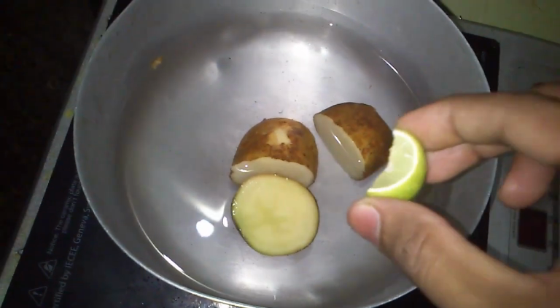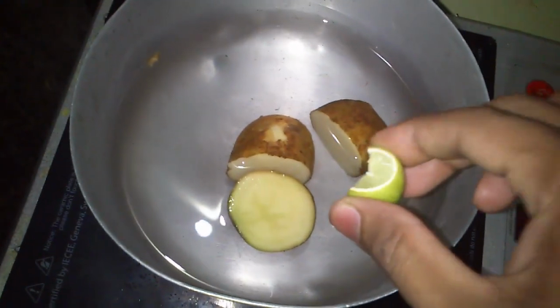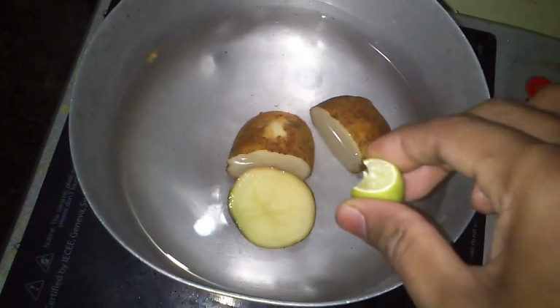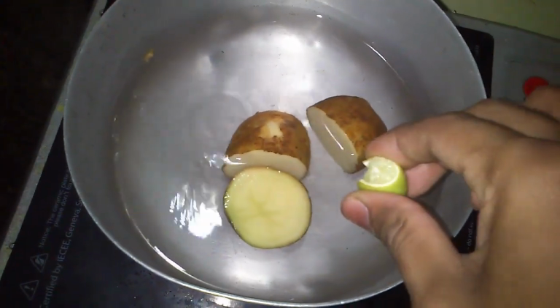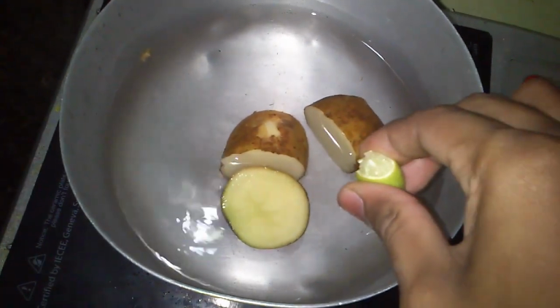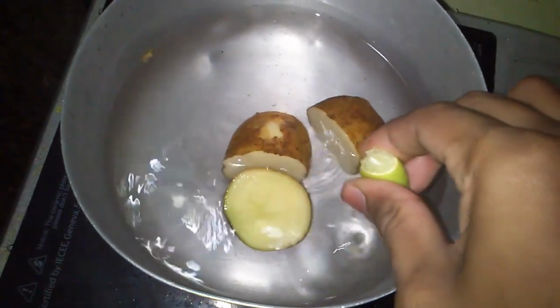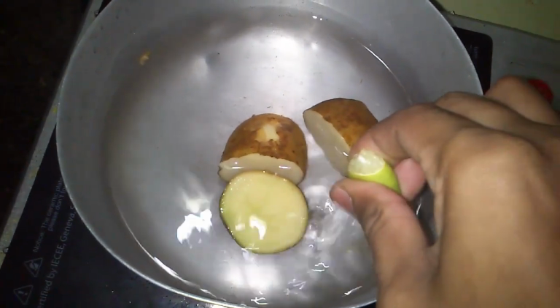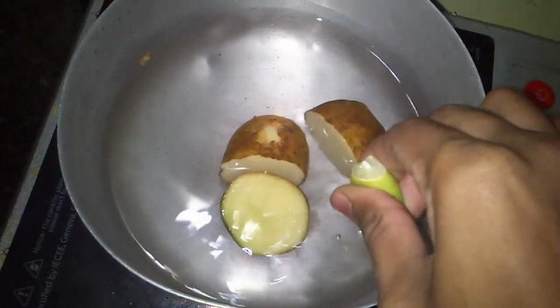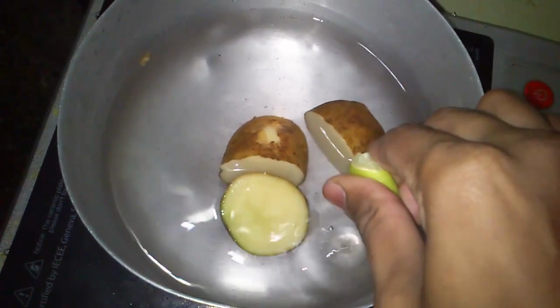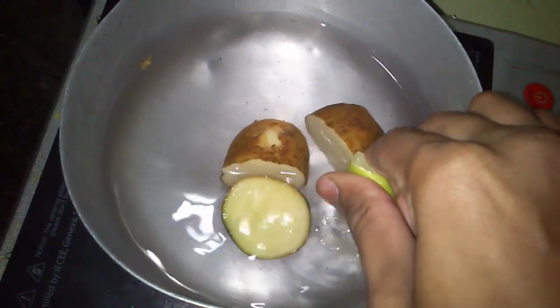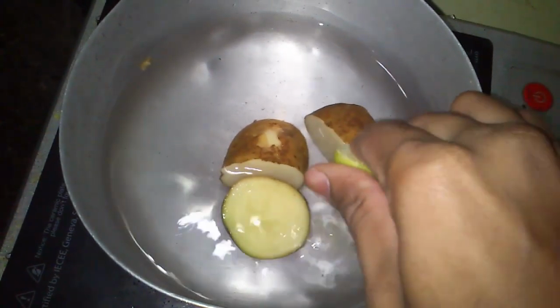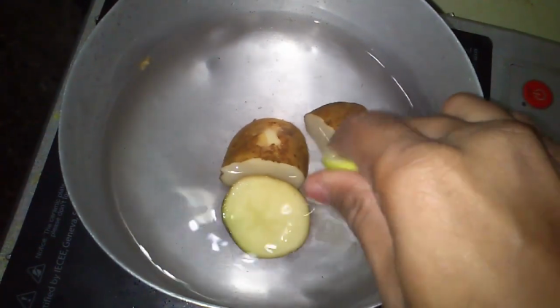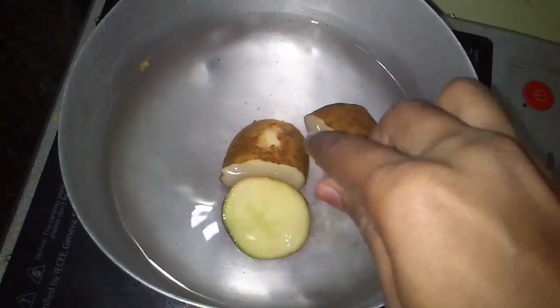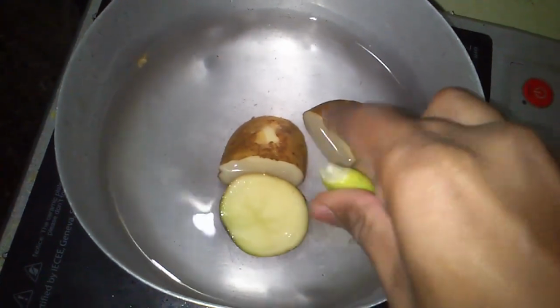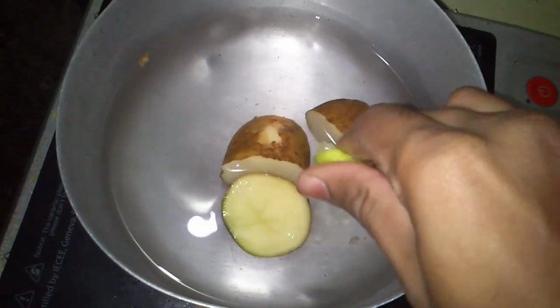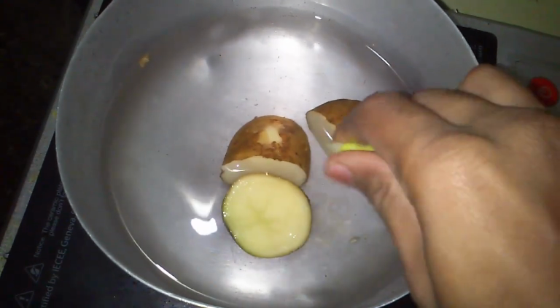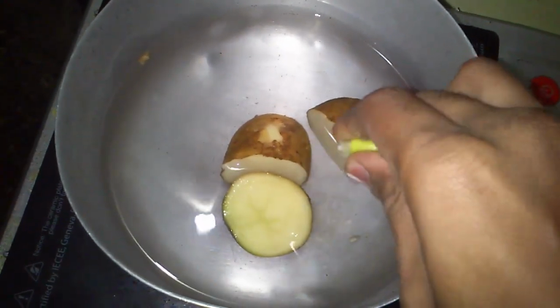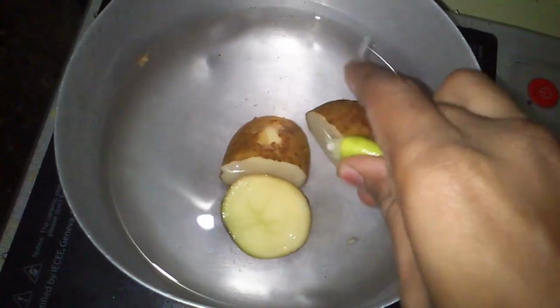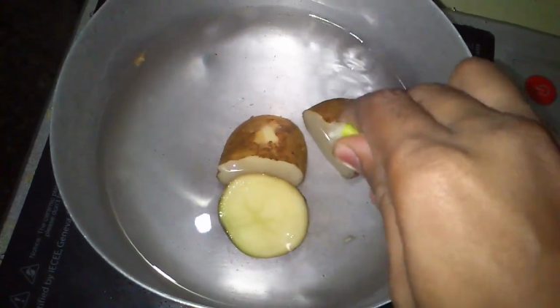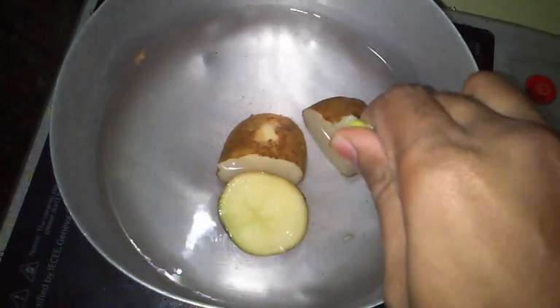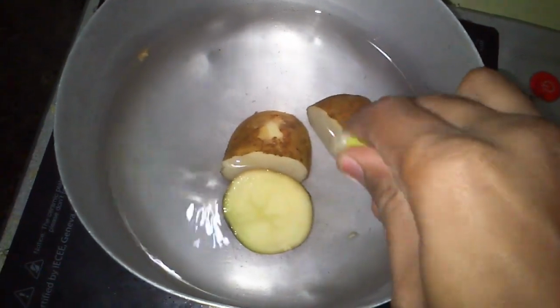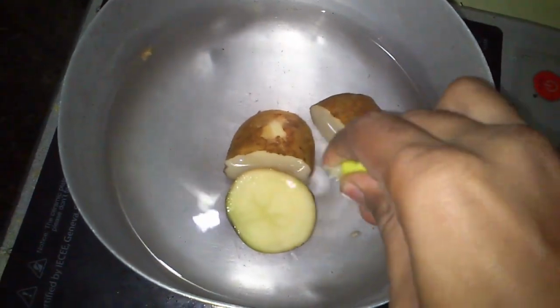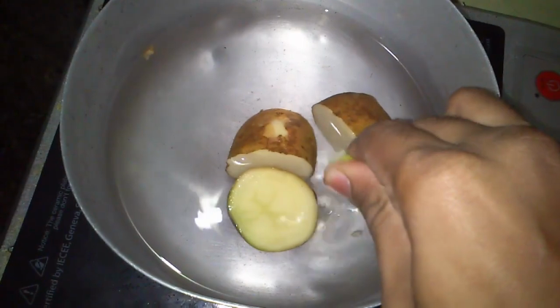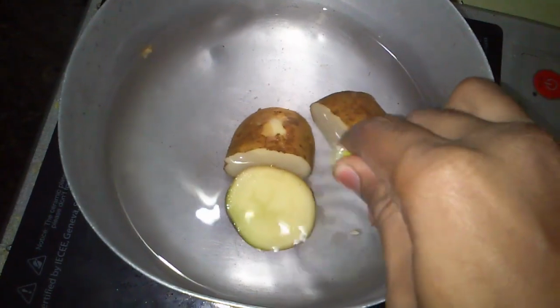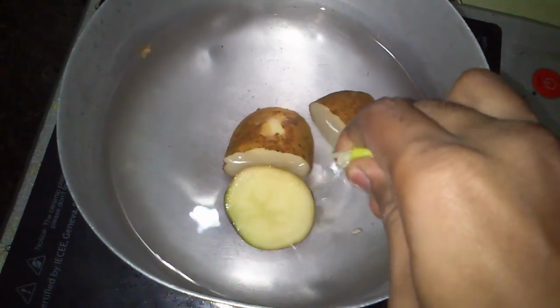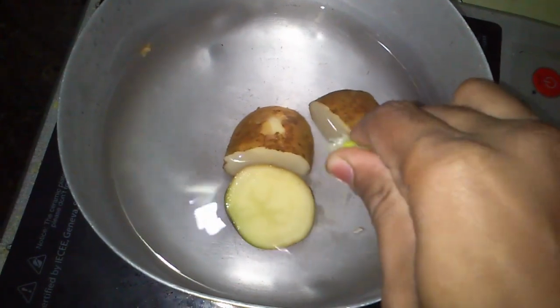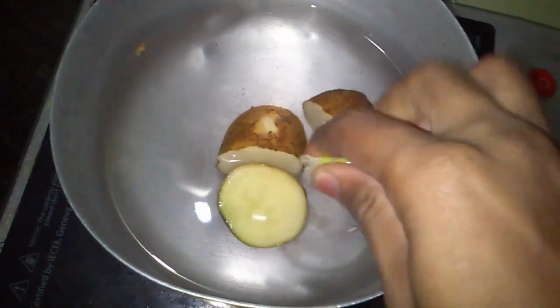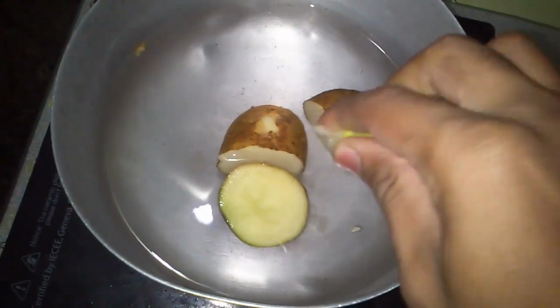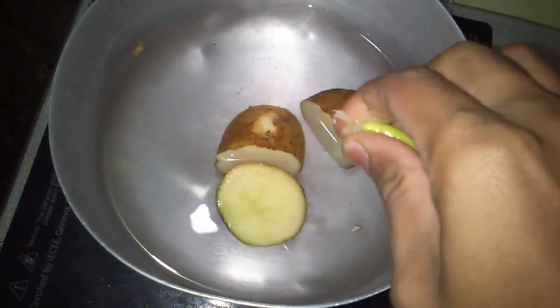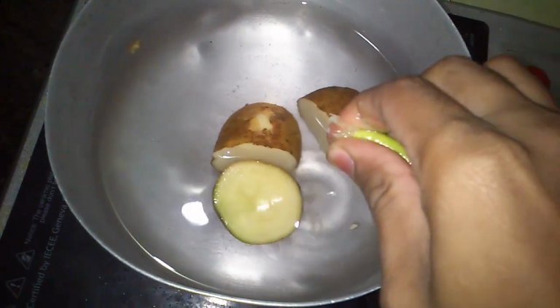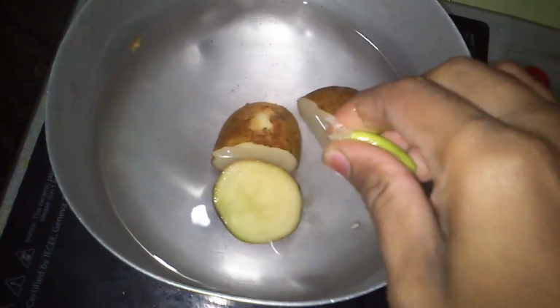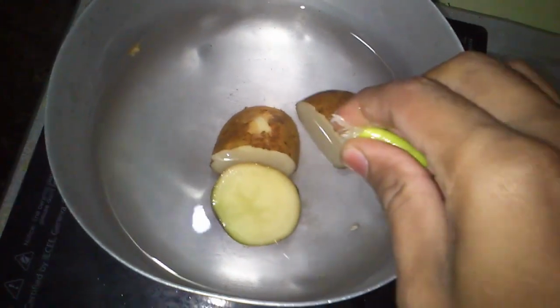To prevent utensils from turning black after boiling potatoes, just squeeze a lemon into the water and then boil, so that it won't turn black.